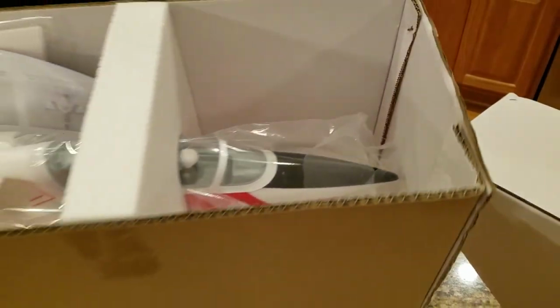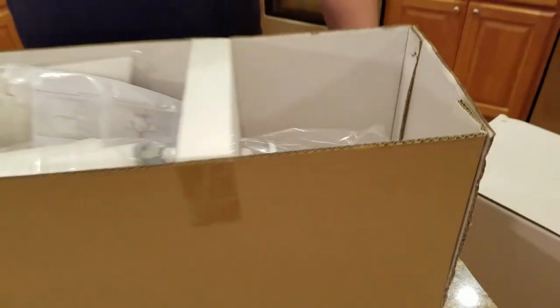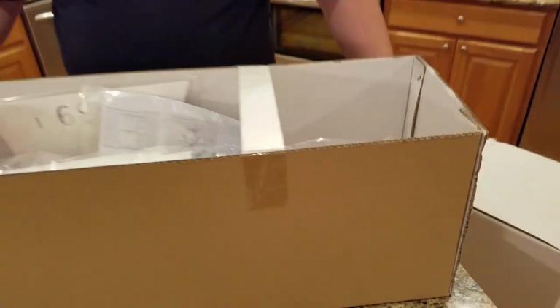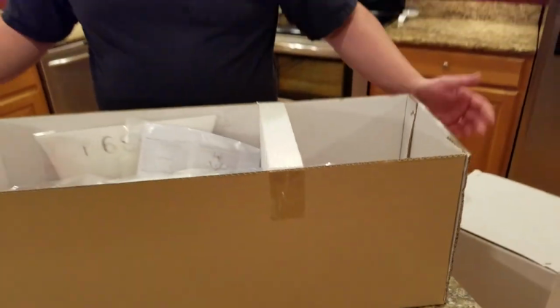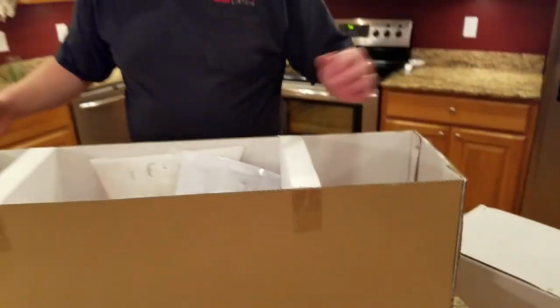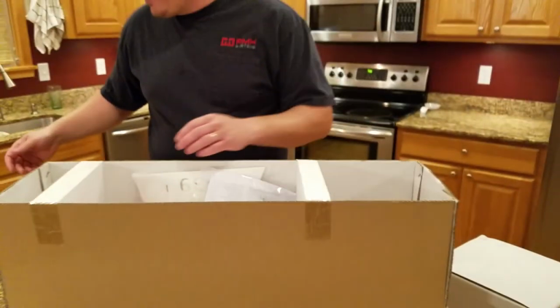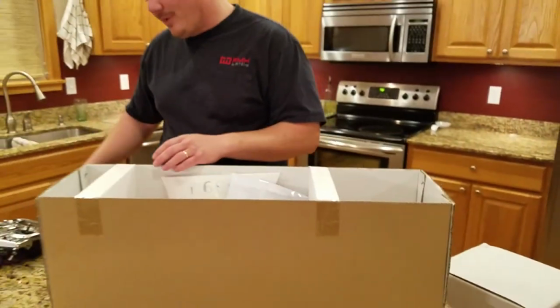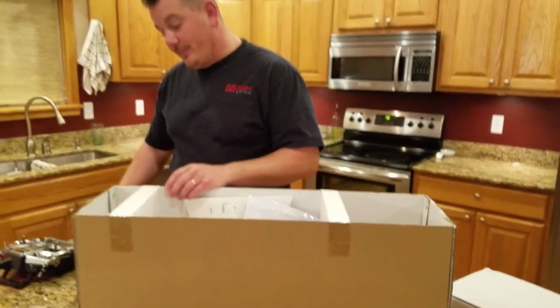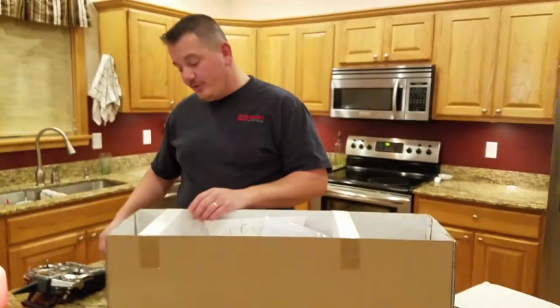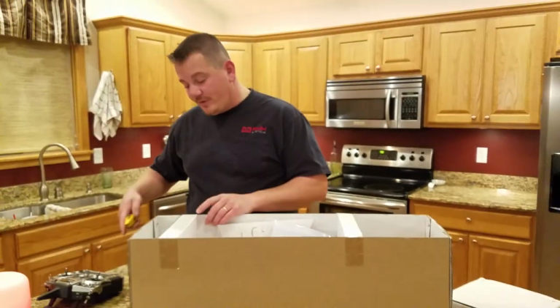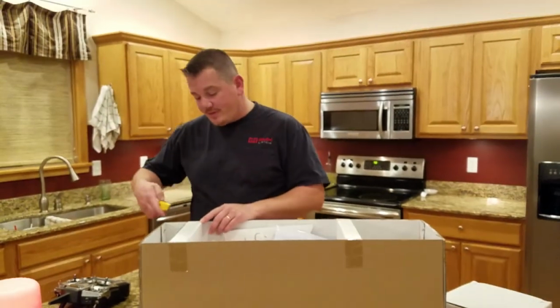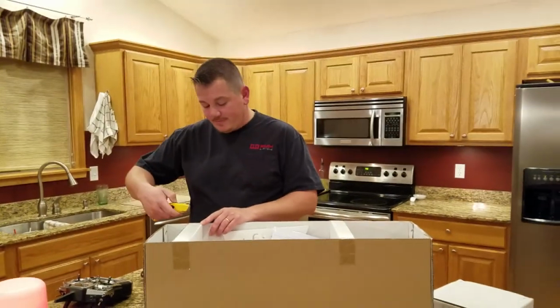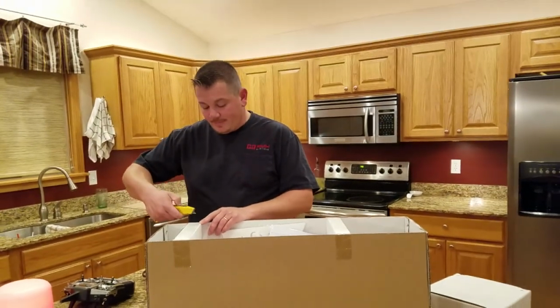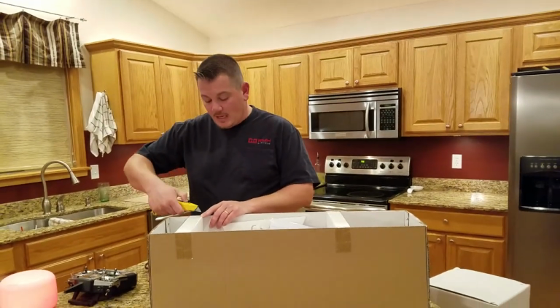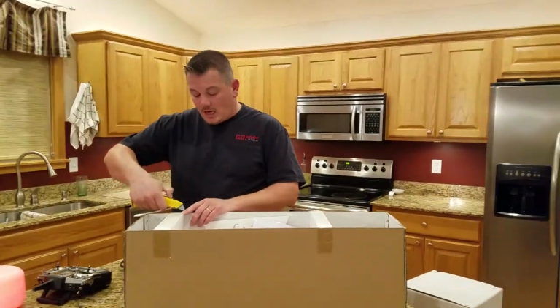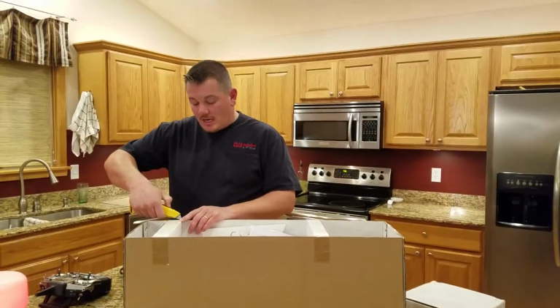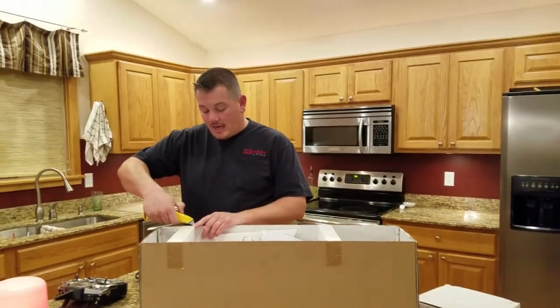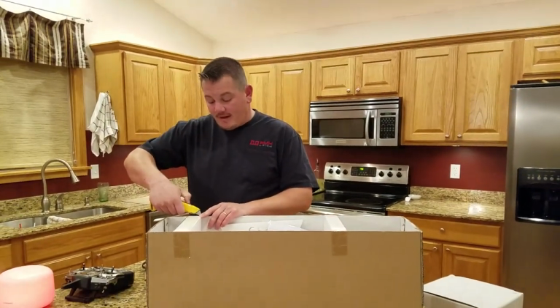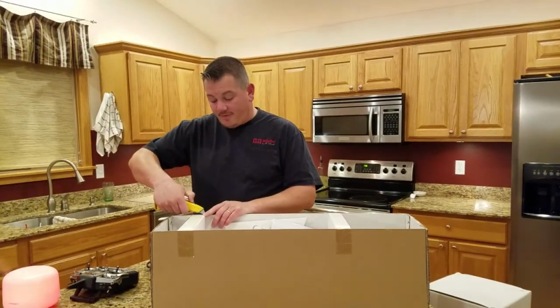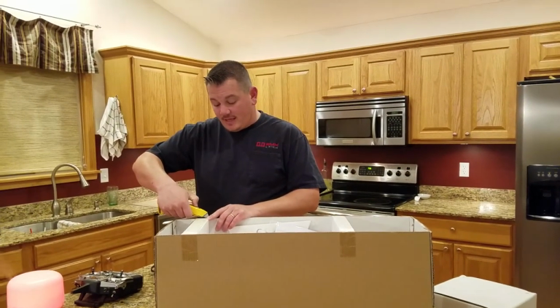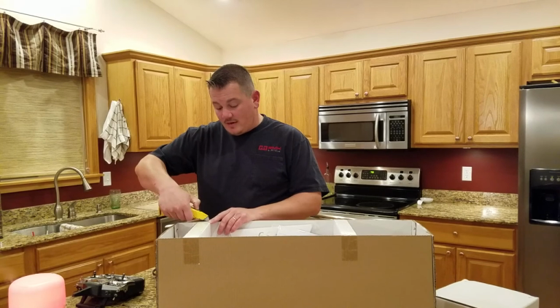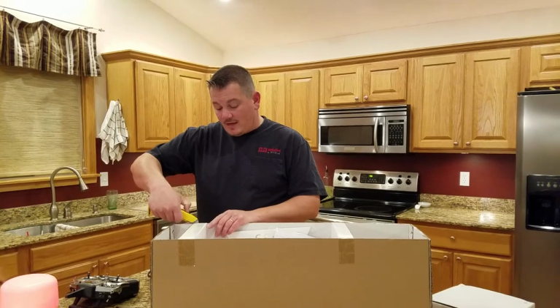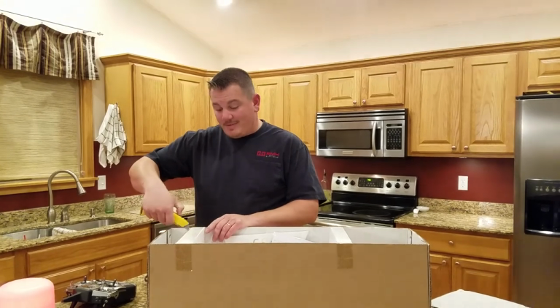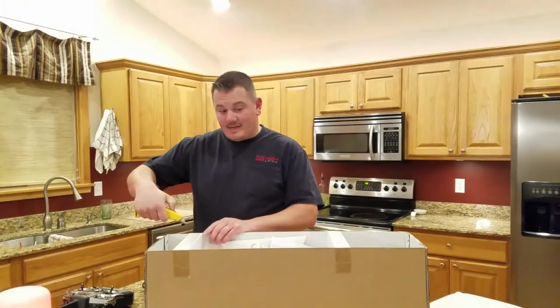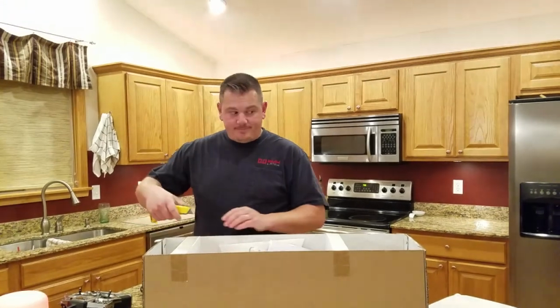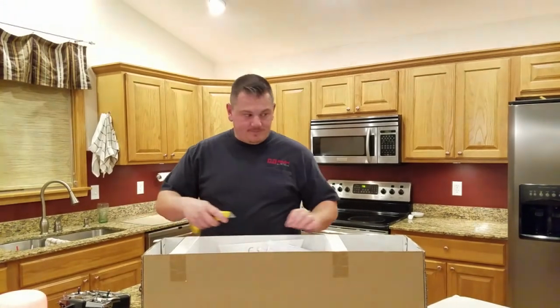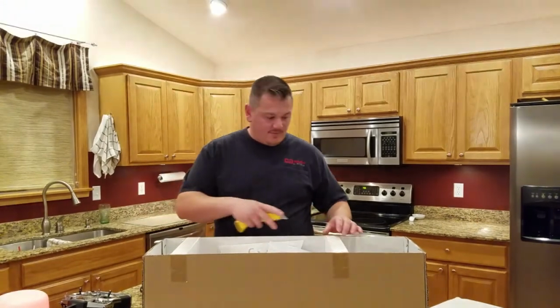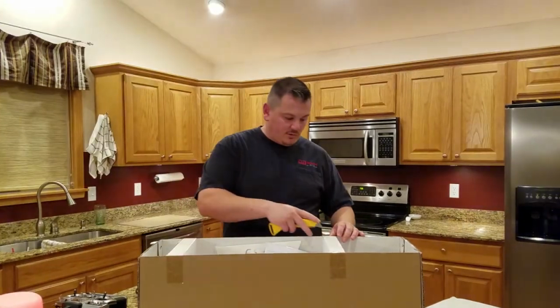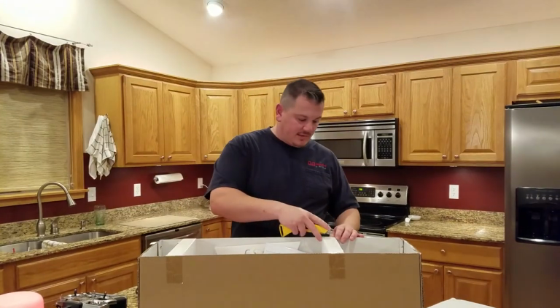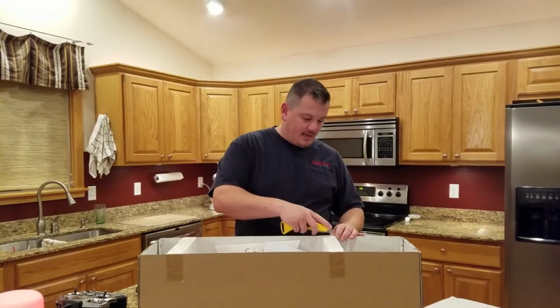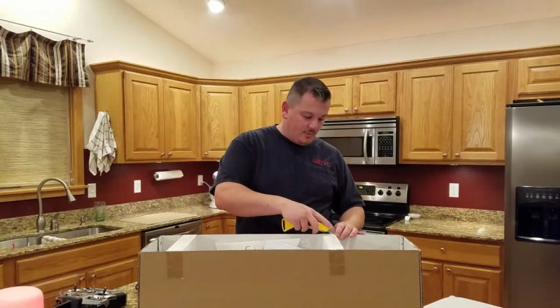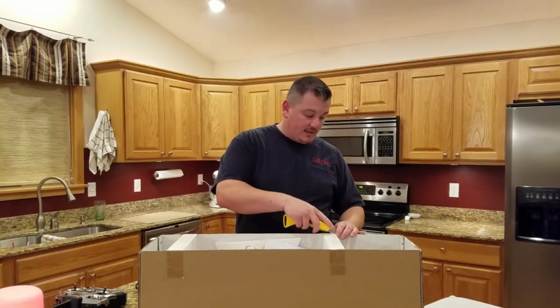I read some reviews so I'm a little bit nervous, and my friendly Hobby Town official decided he wanted to open it and look at it and stuff.